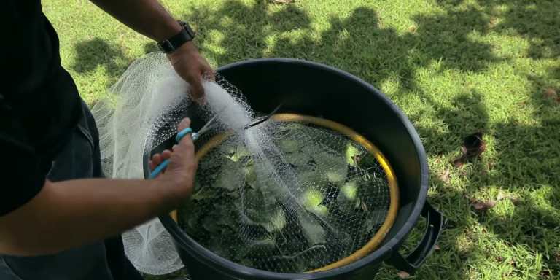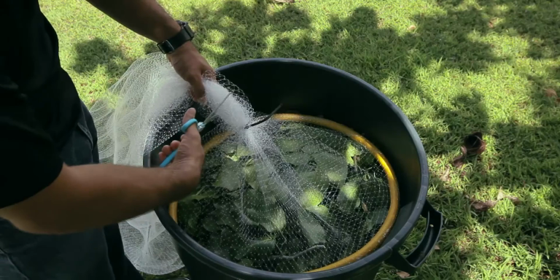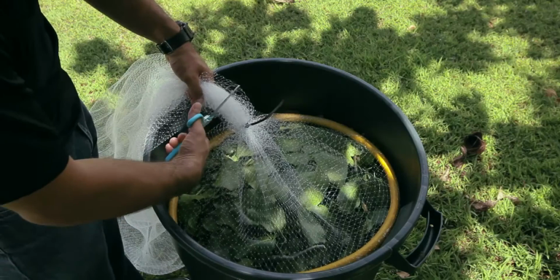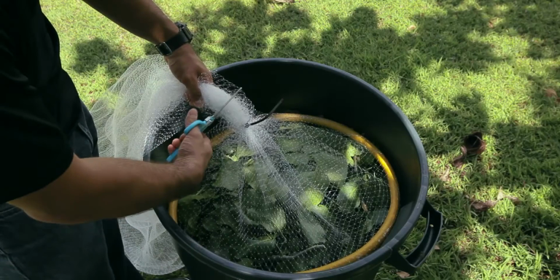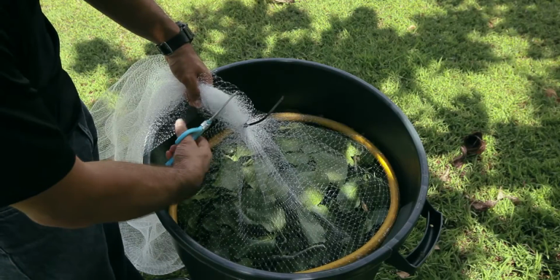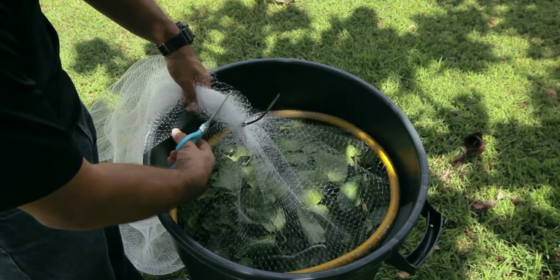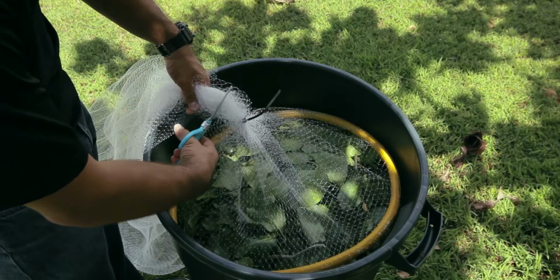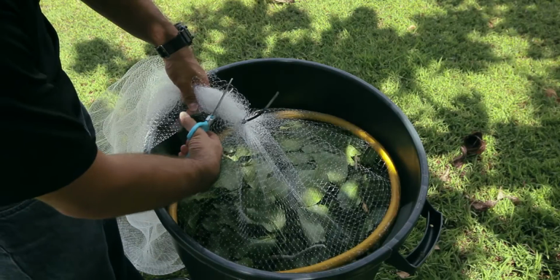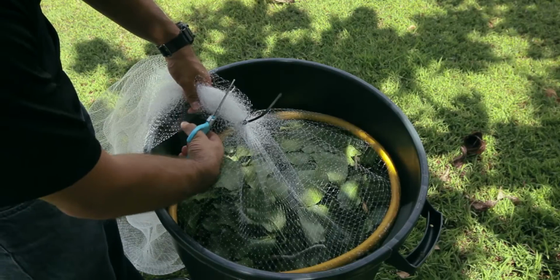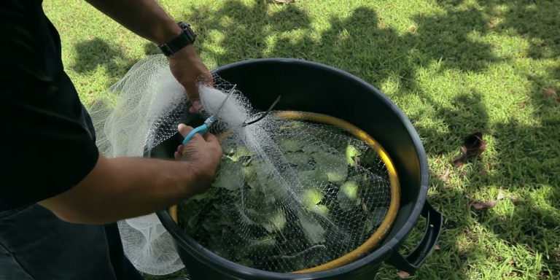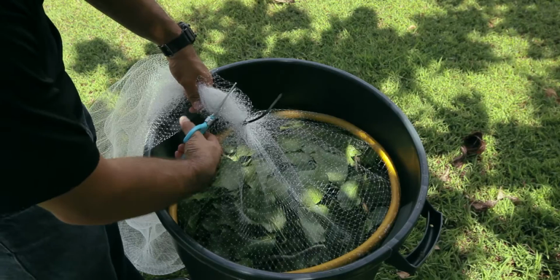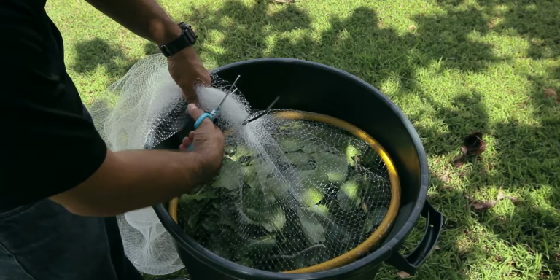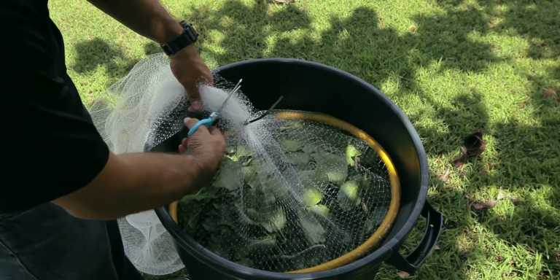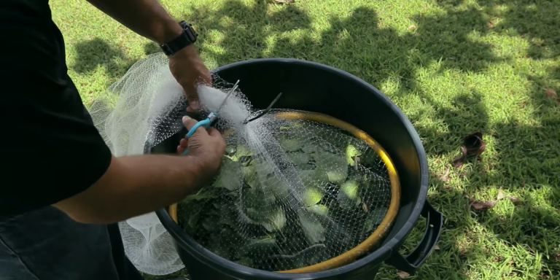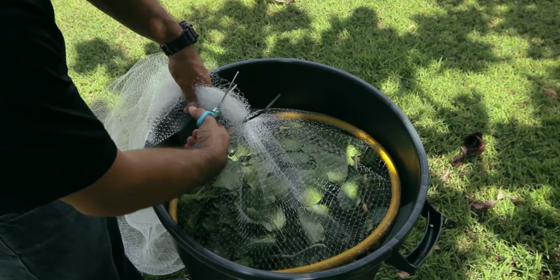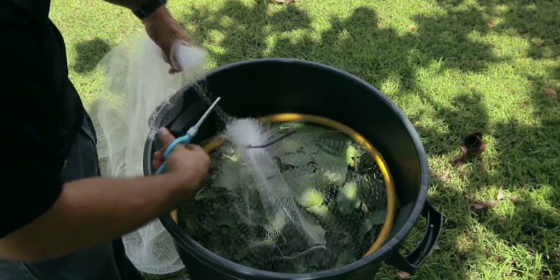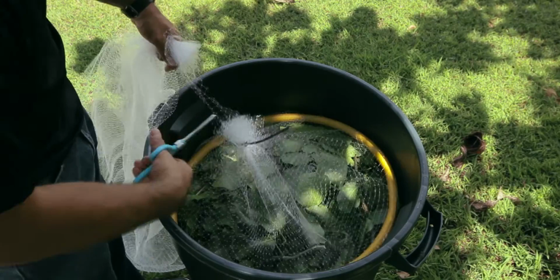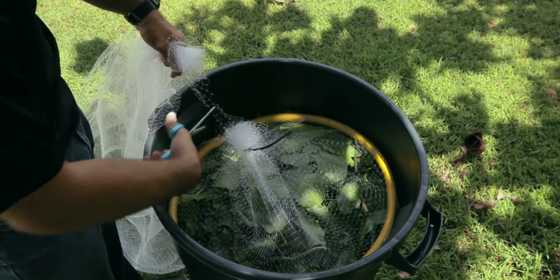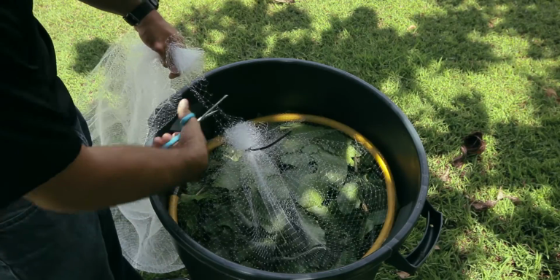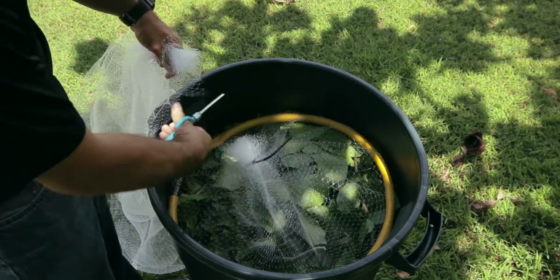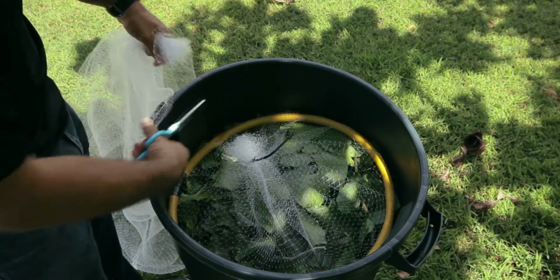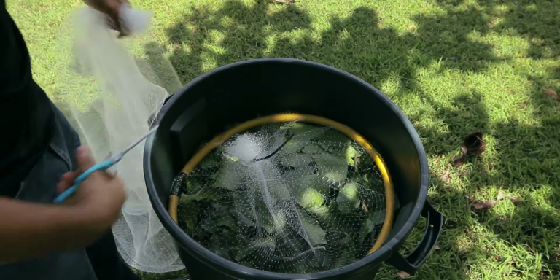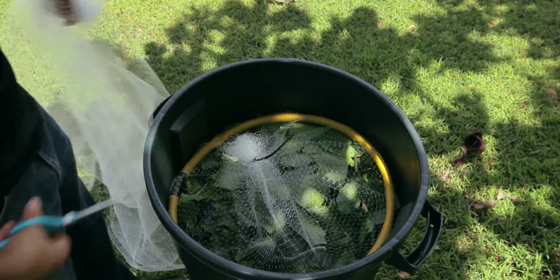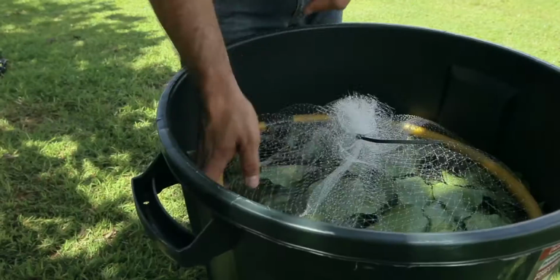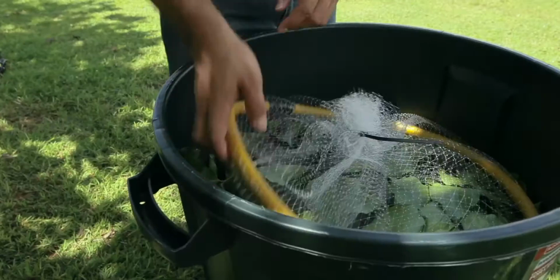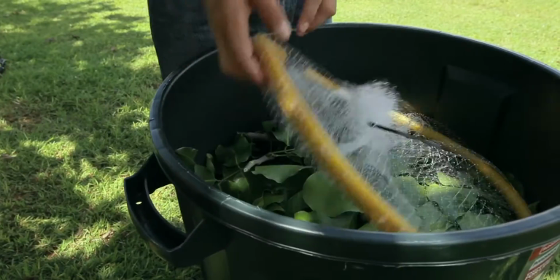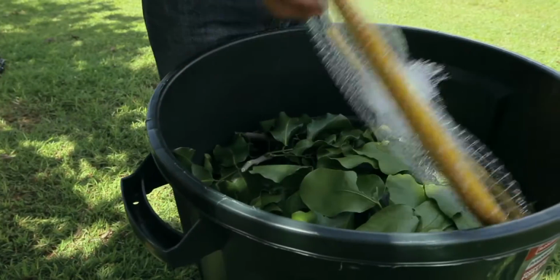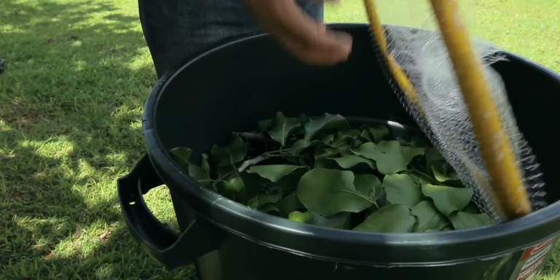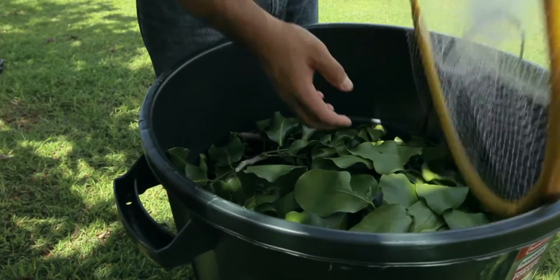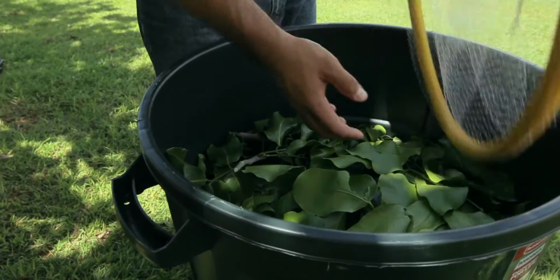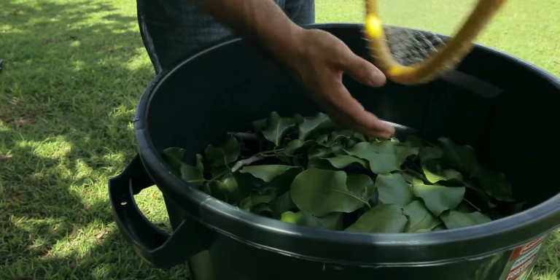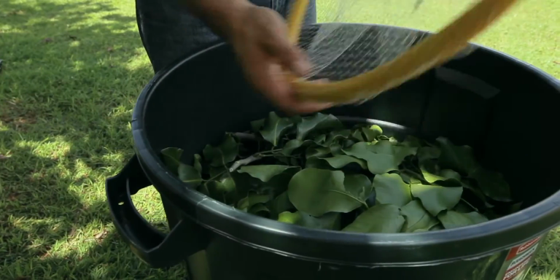Cut the excess netting, then flip it over.